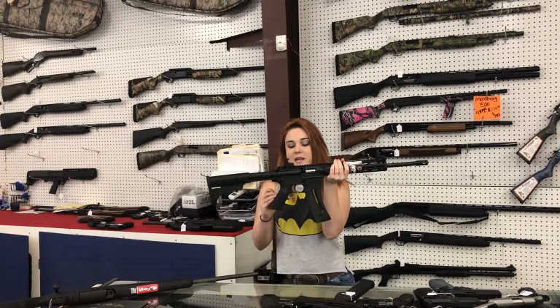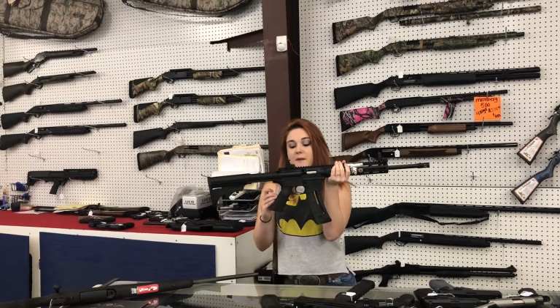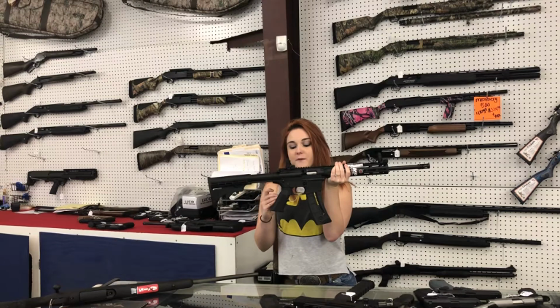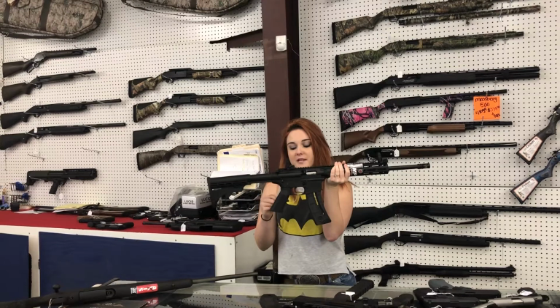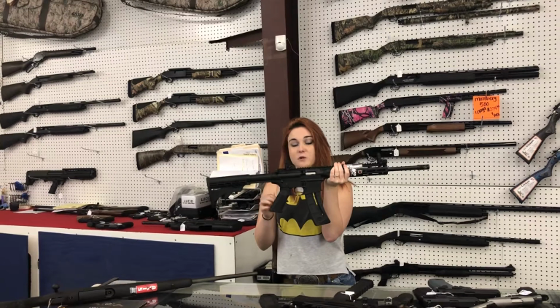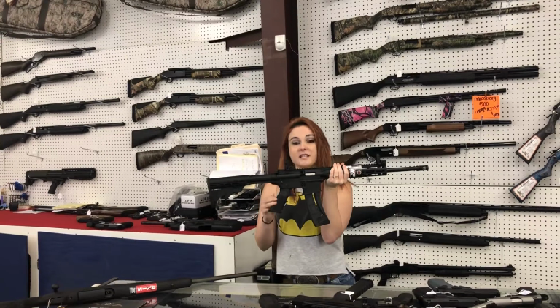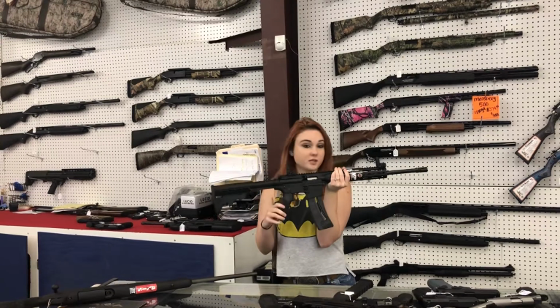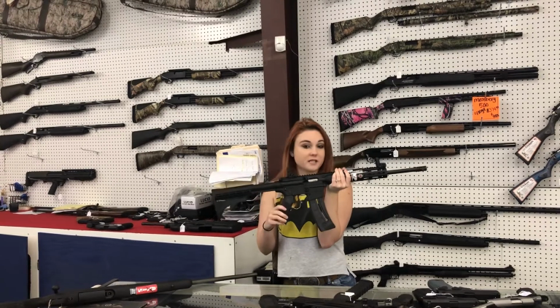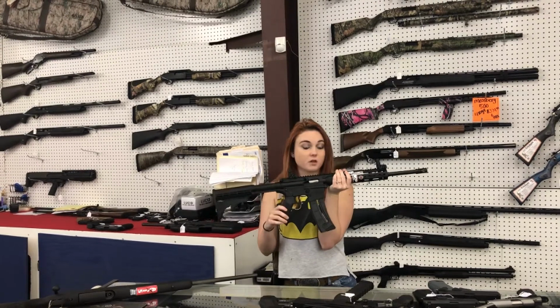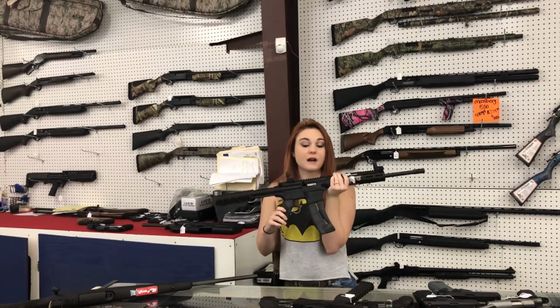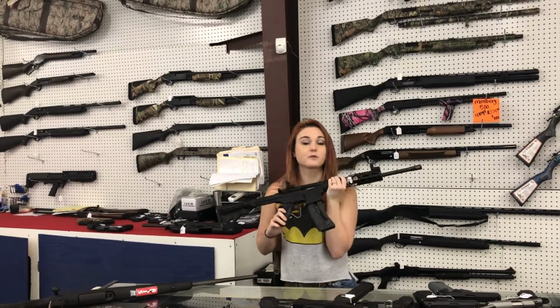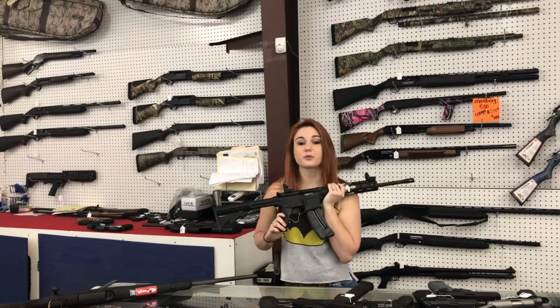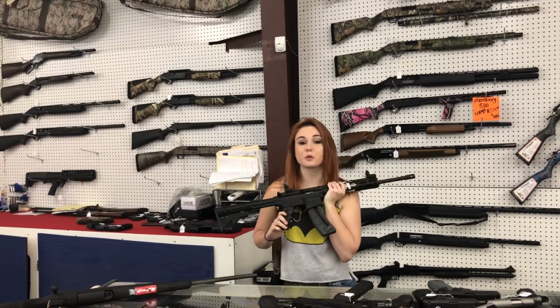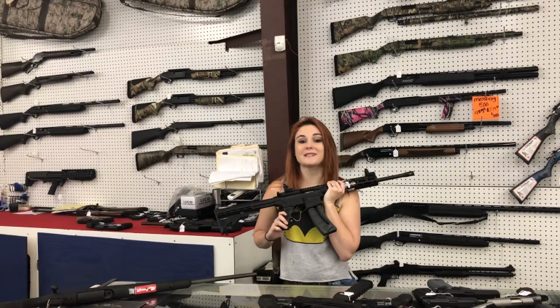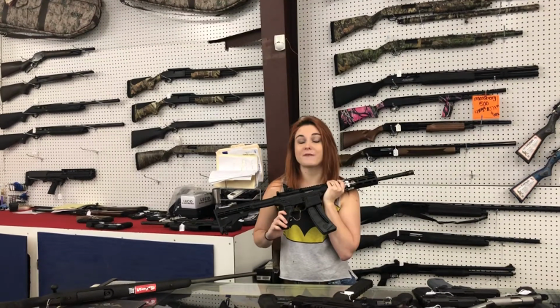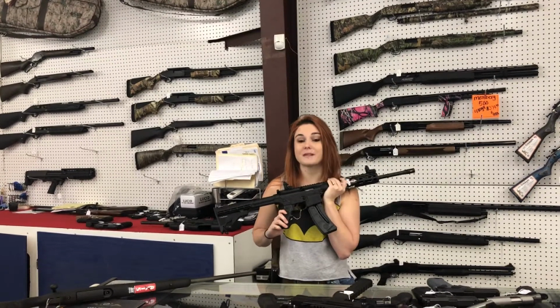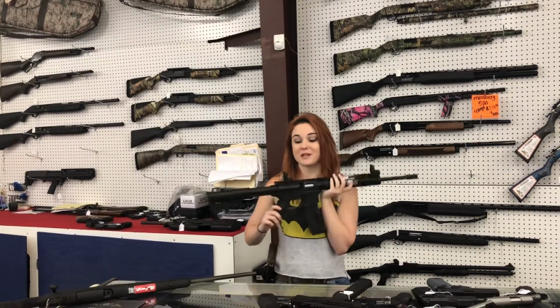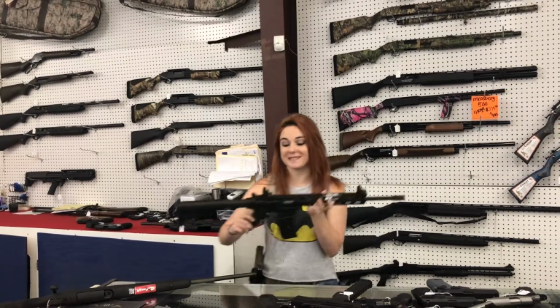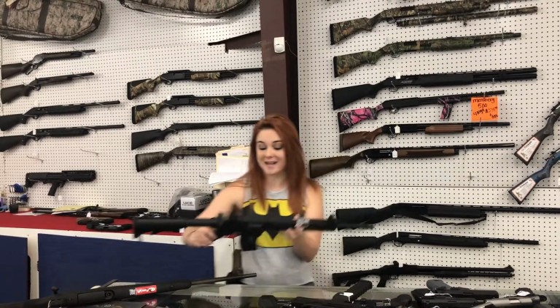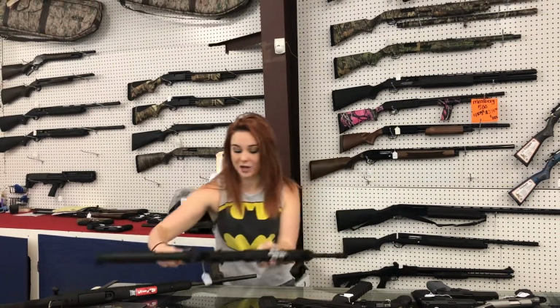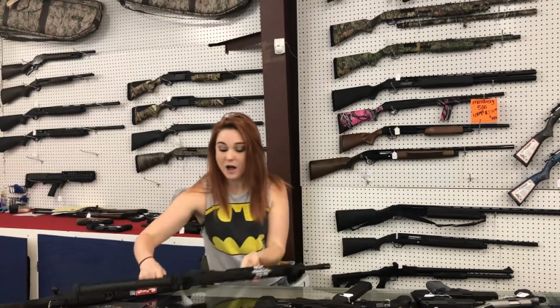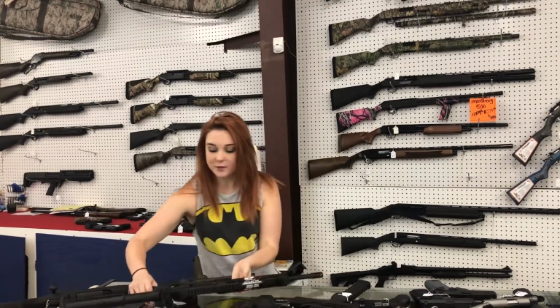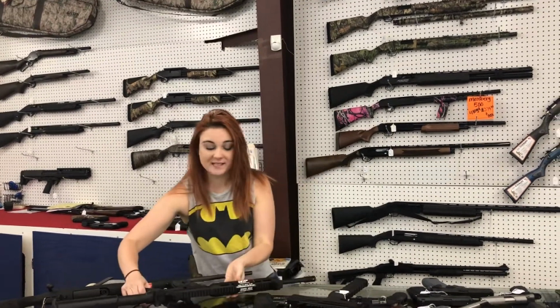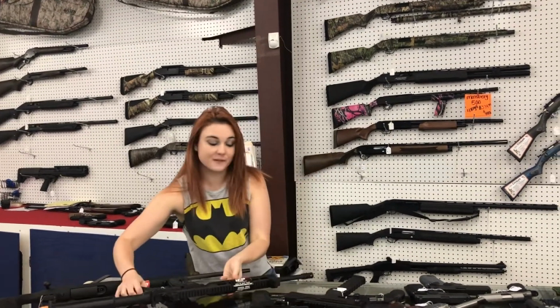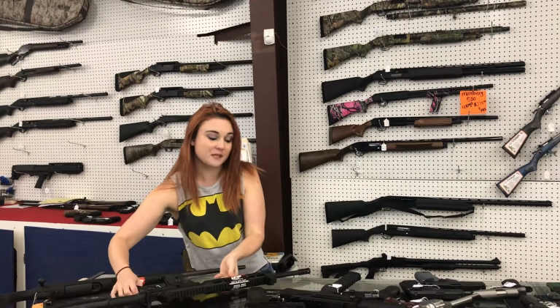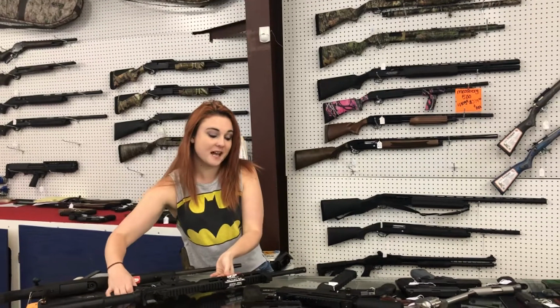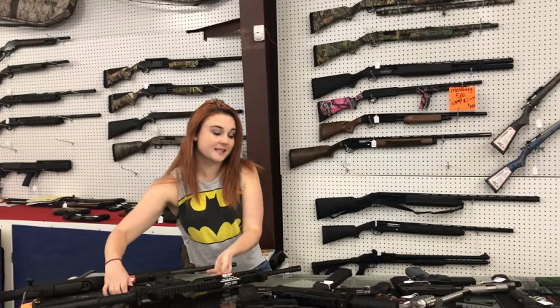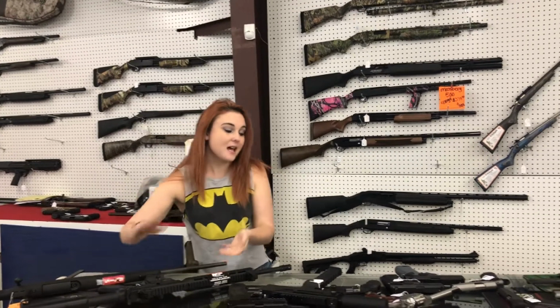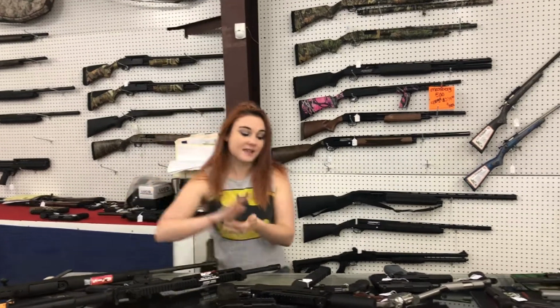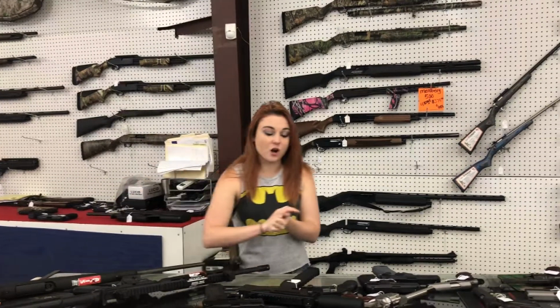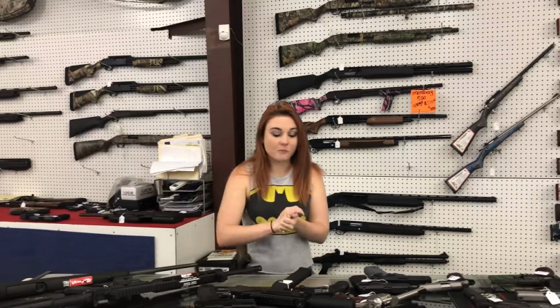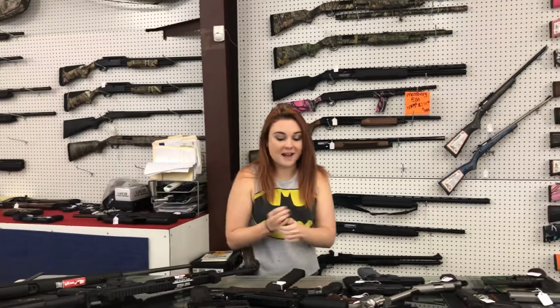M&P 15-22 in .22 long rifle — they're $370 plus tax y'all. $370 plus tax and they're all black.